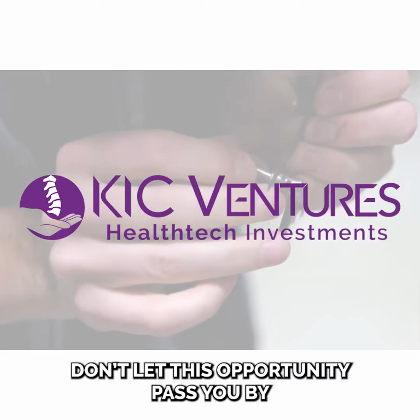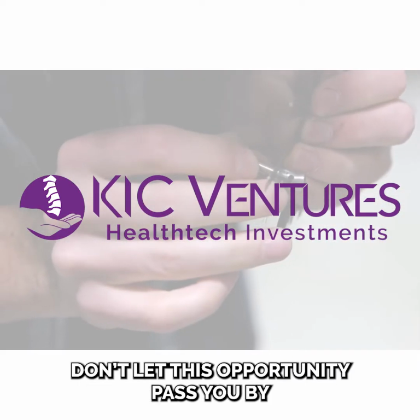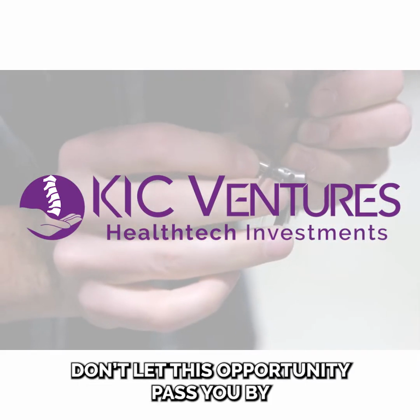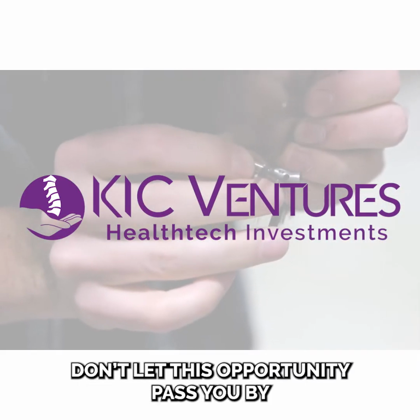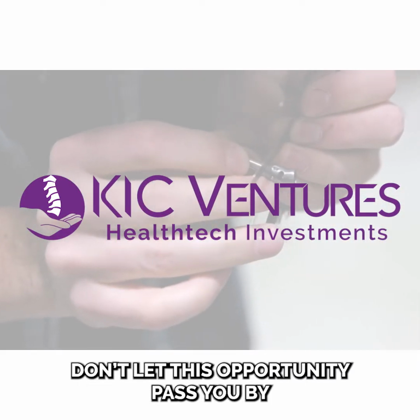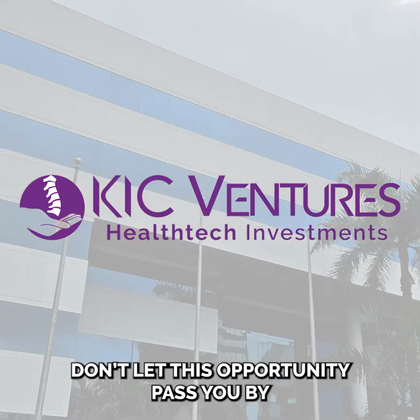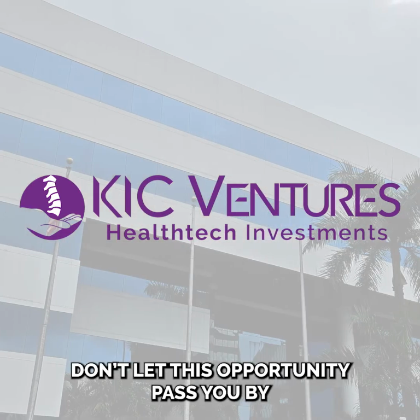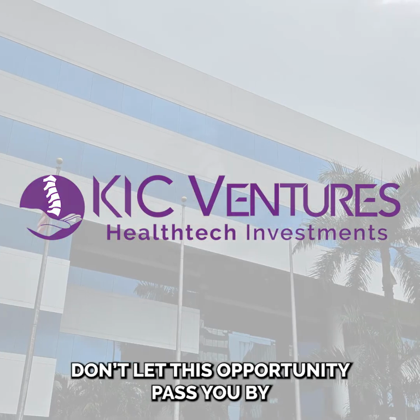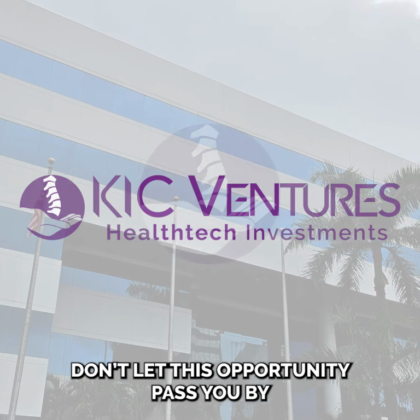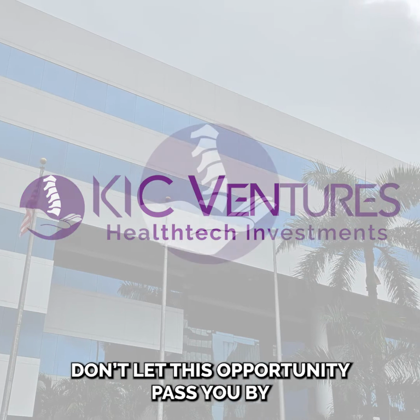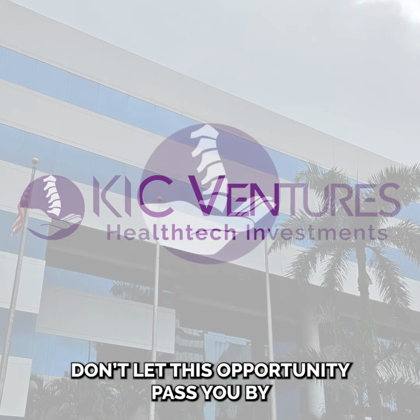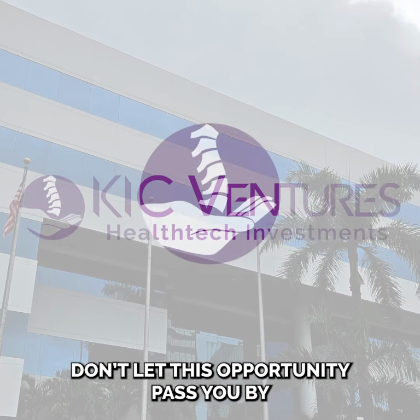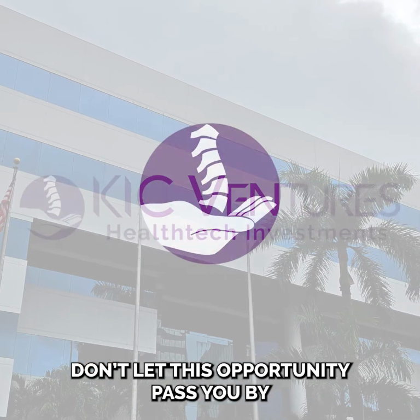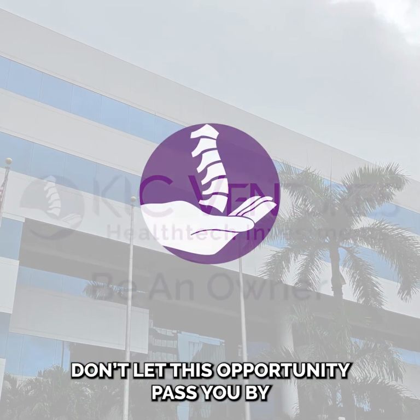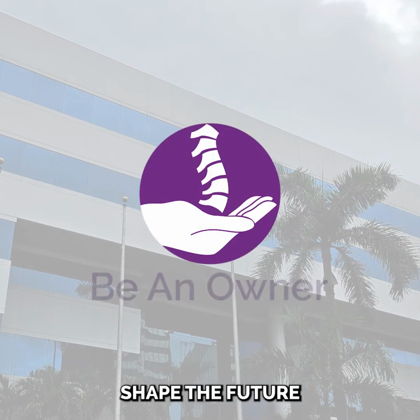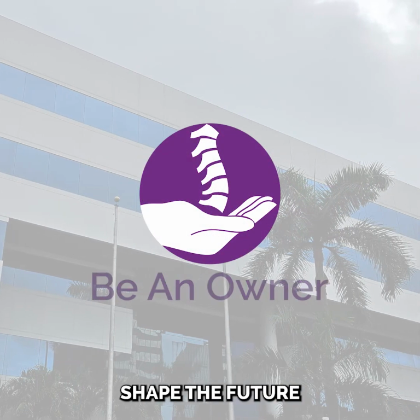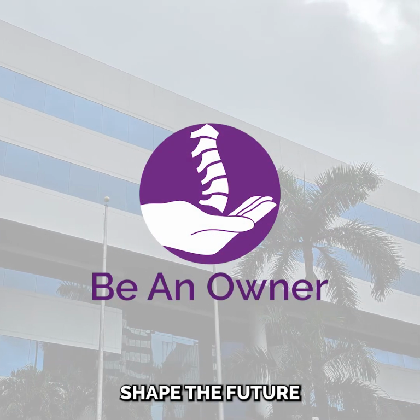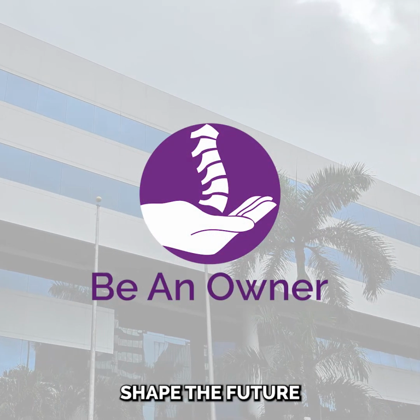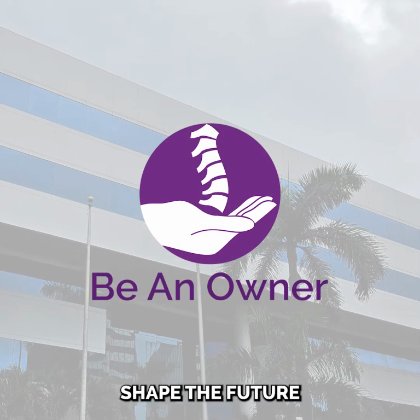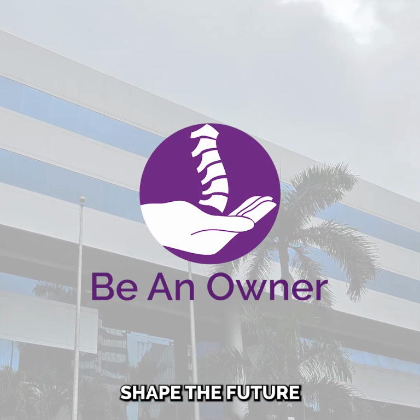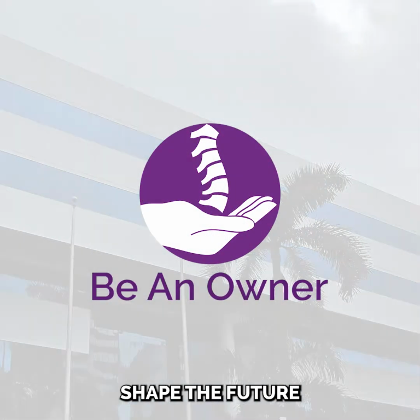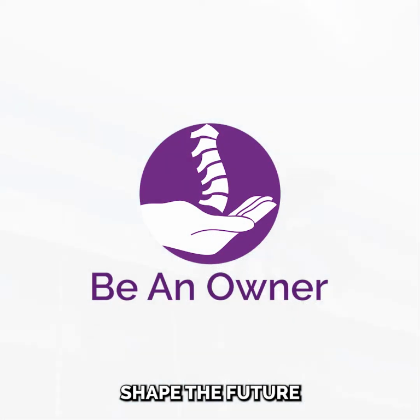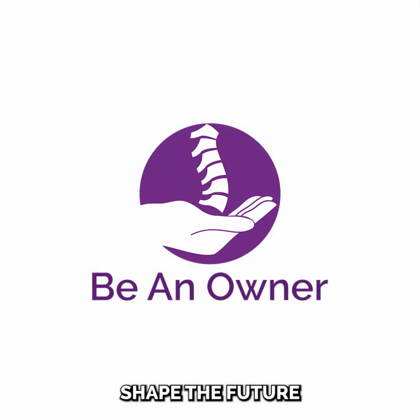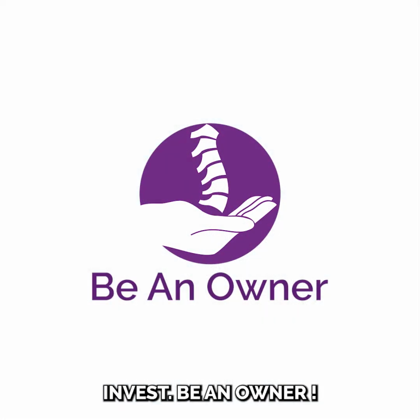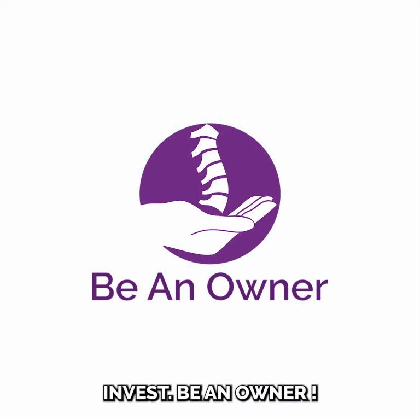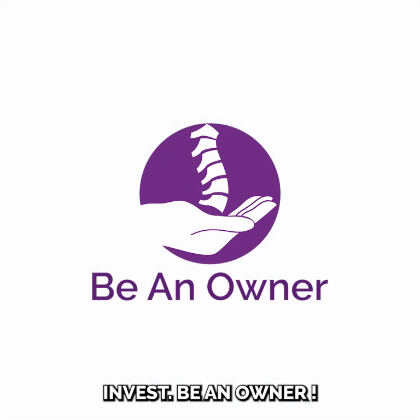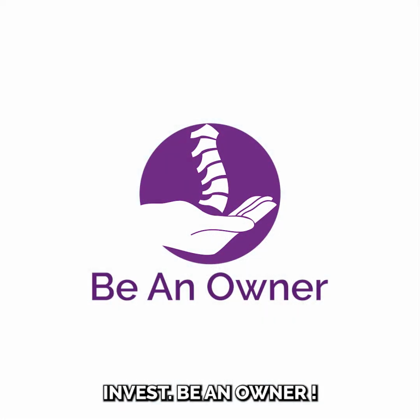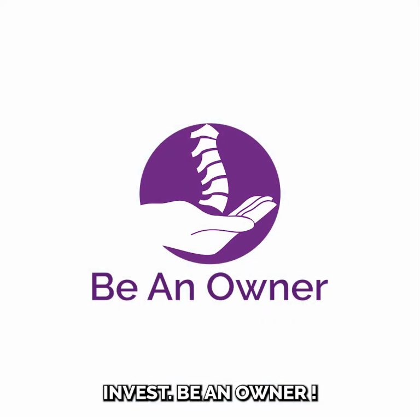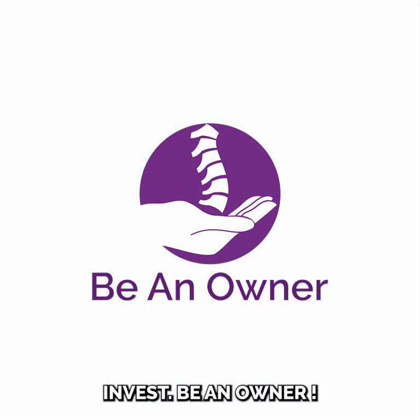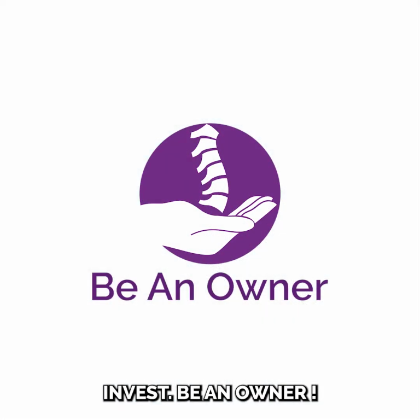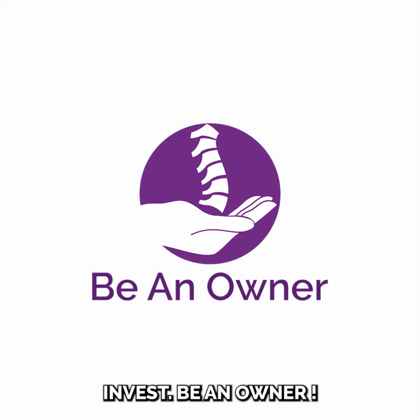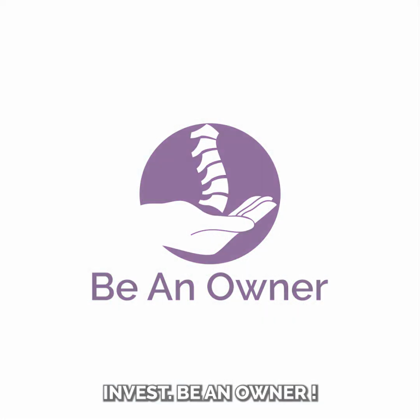Don't let this opportunity pass you by. Shape the future. Invest. Be an owner.